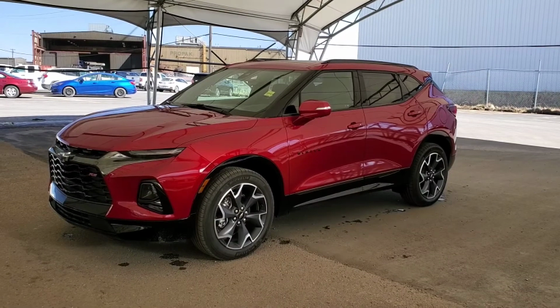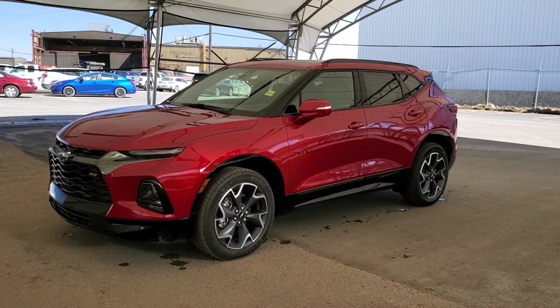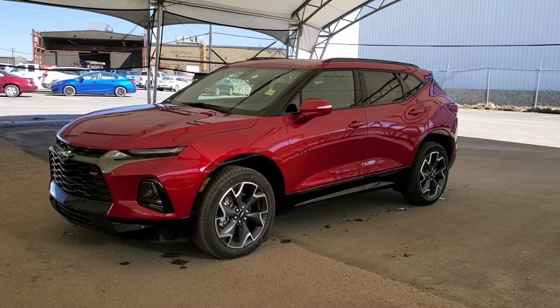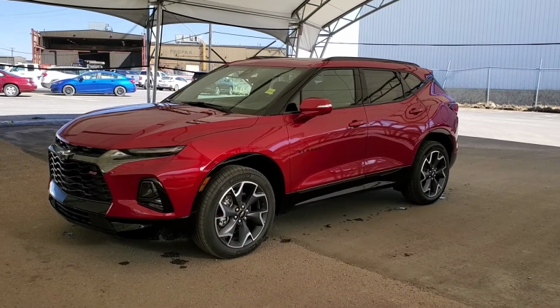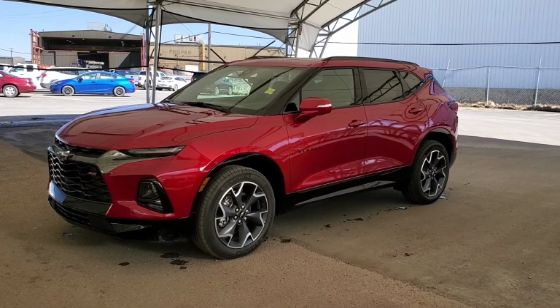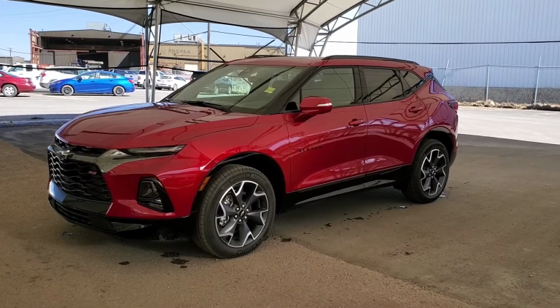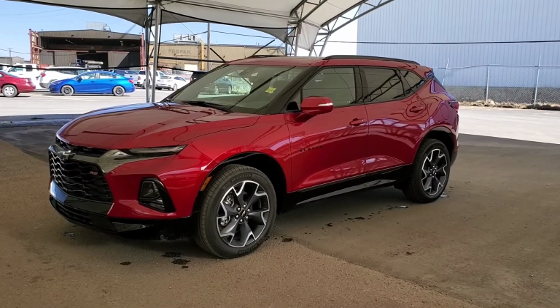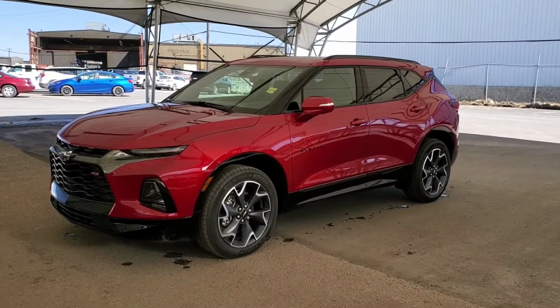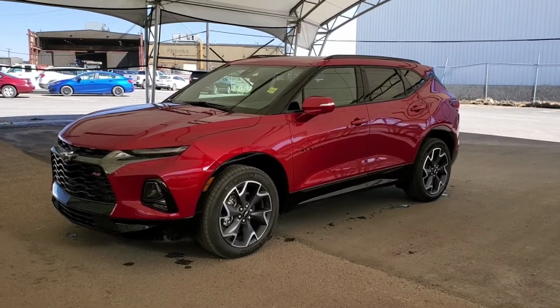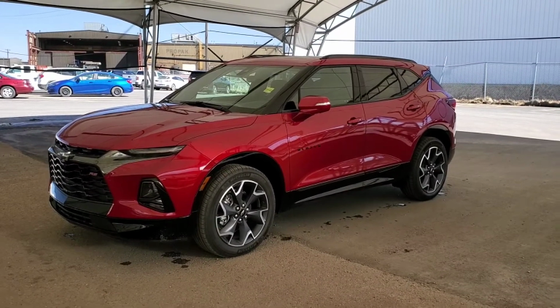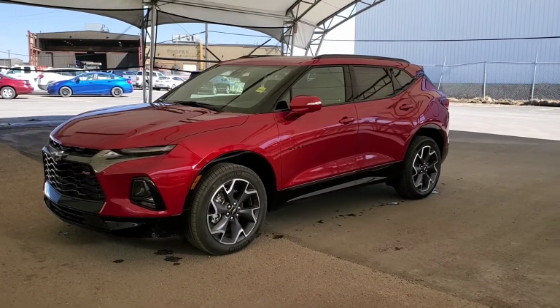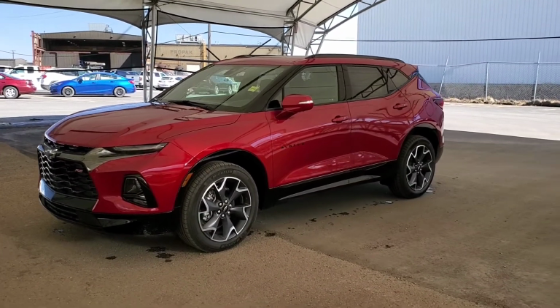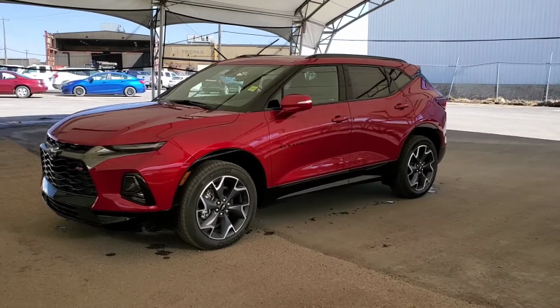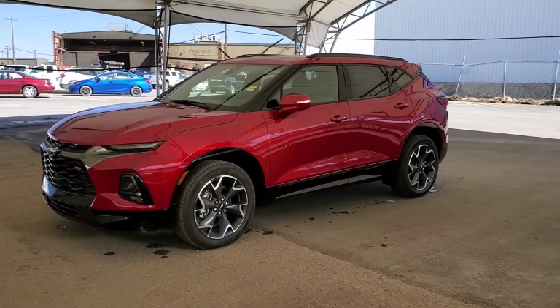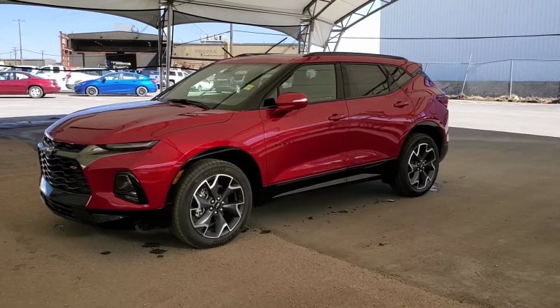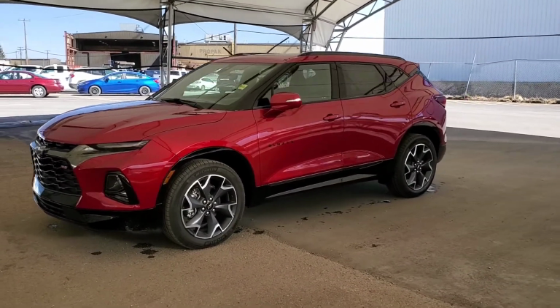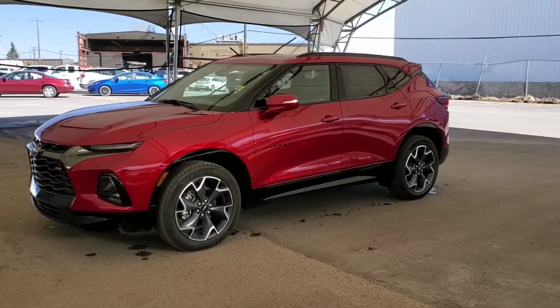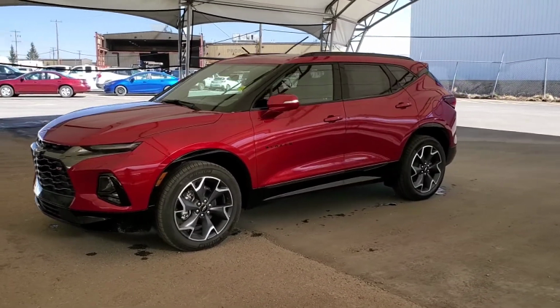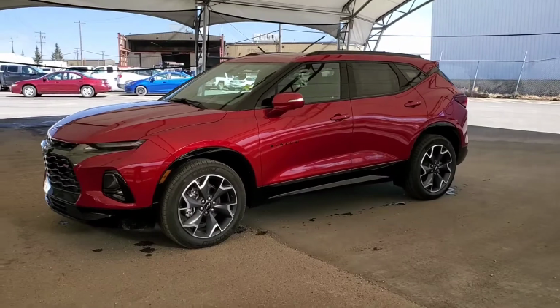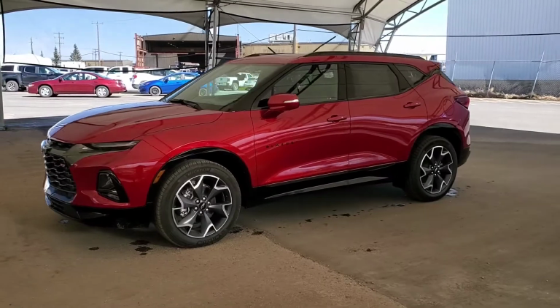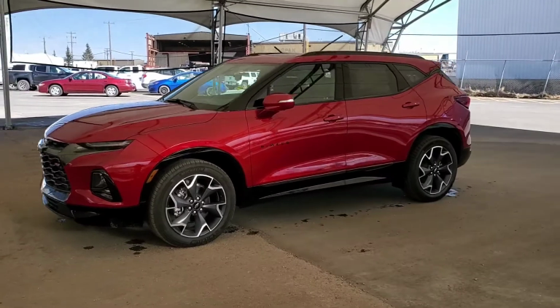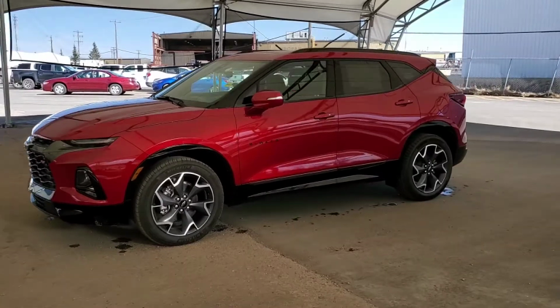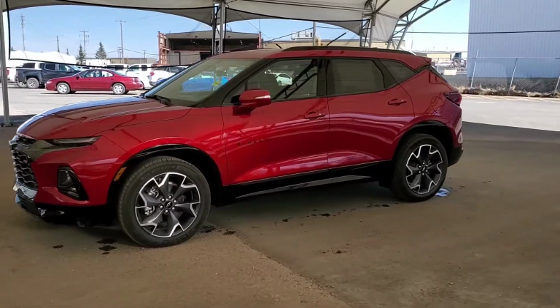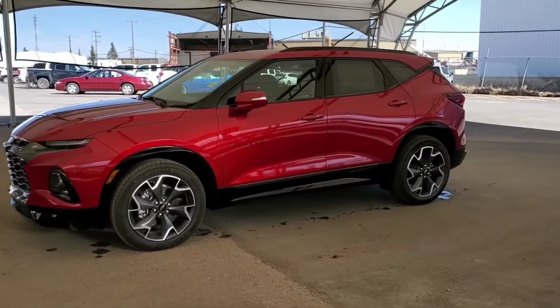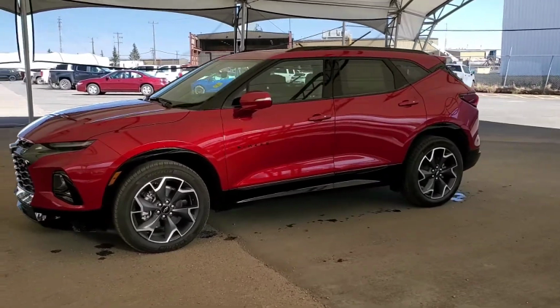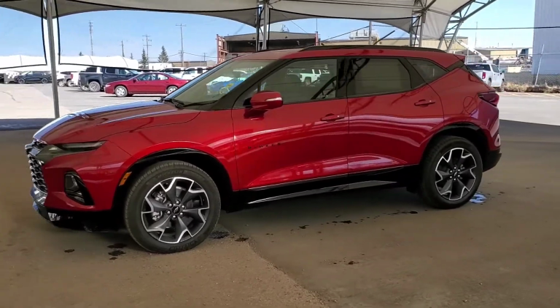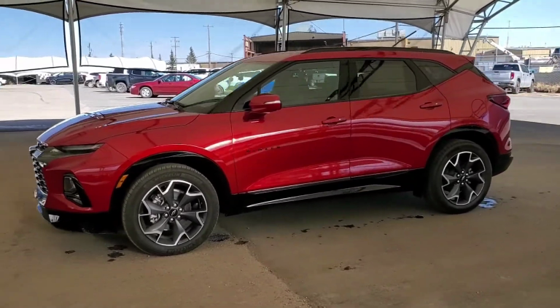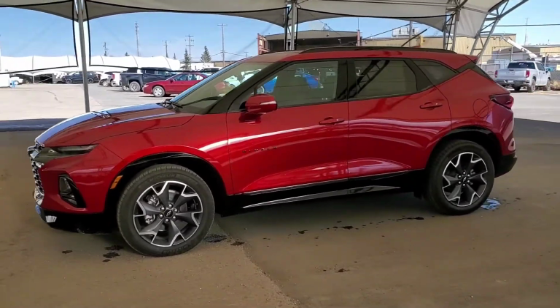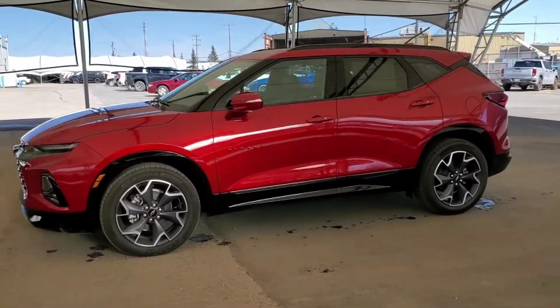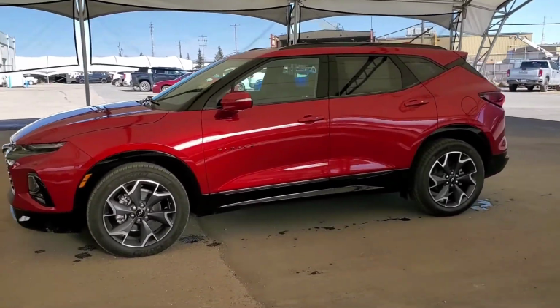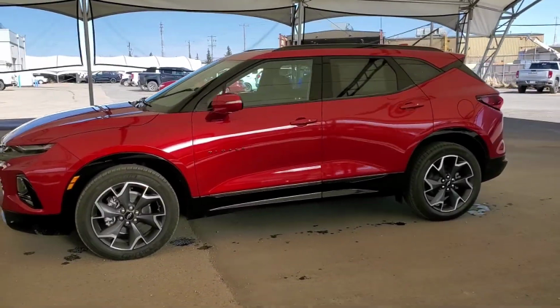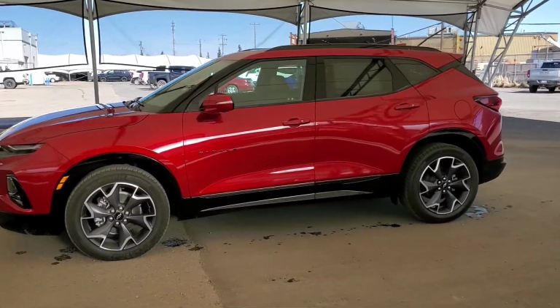Welcome to Davis Chevrolet! Check out this brand new 2021 Chevy Blazer RS in Cherry Red.